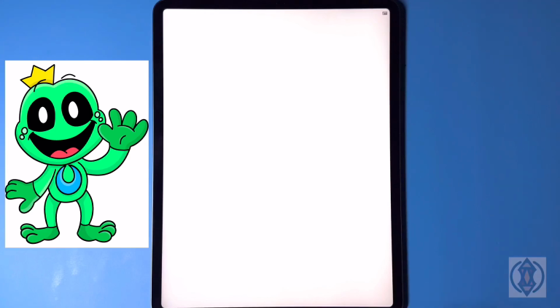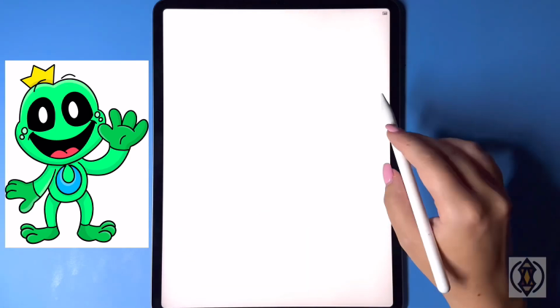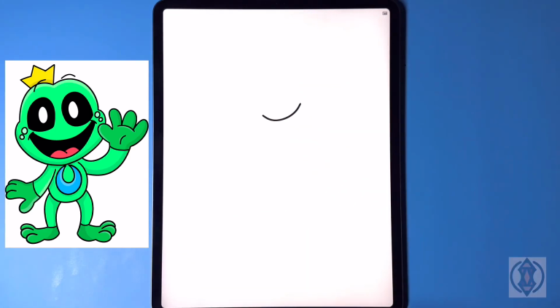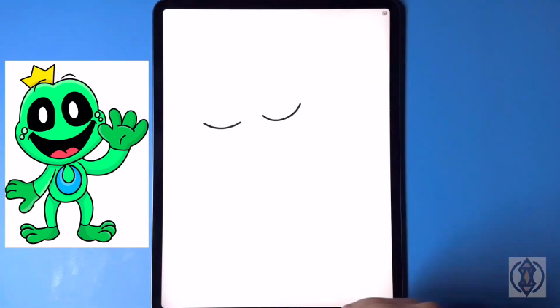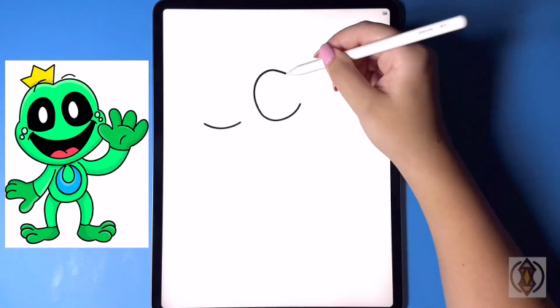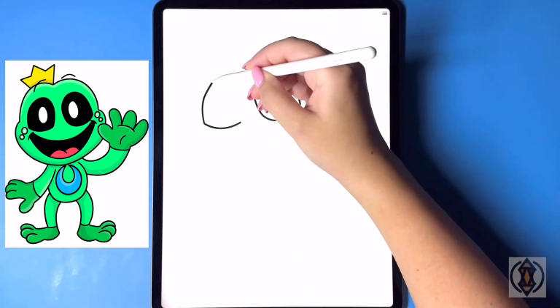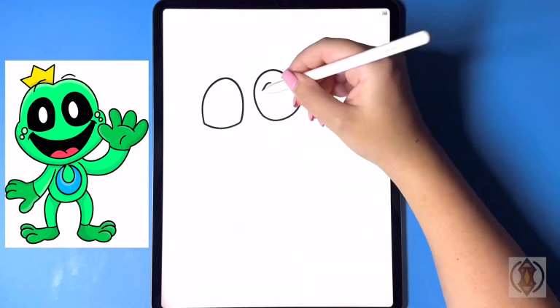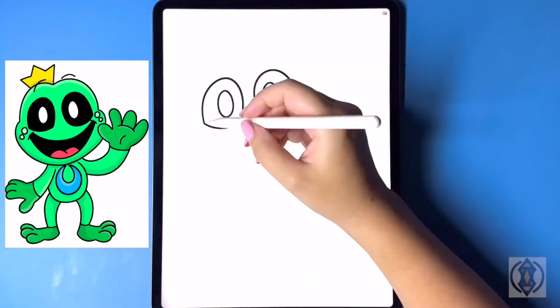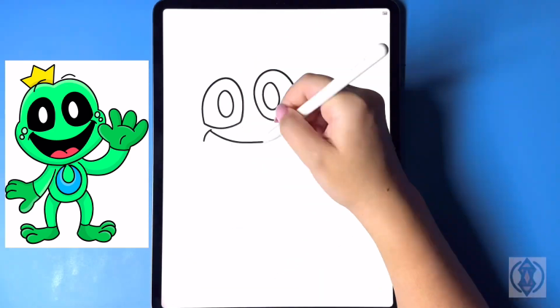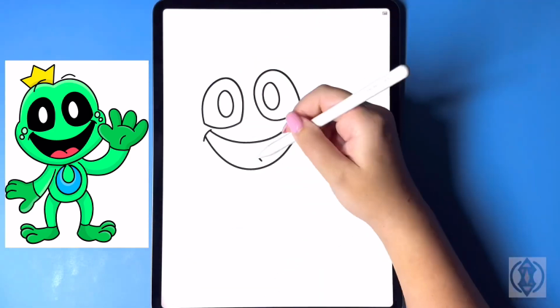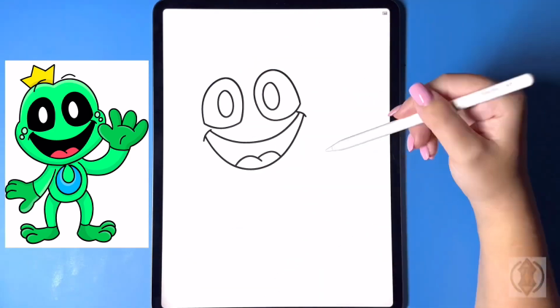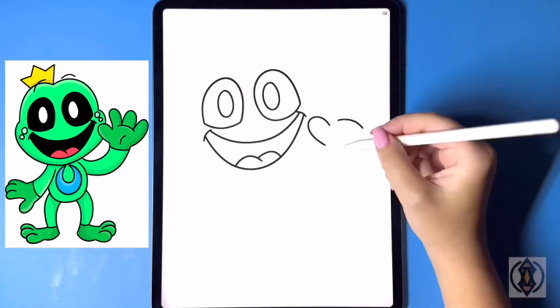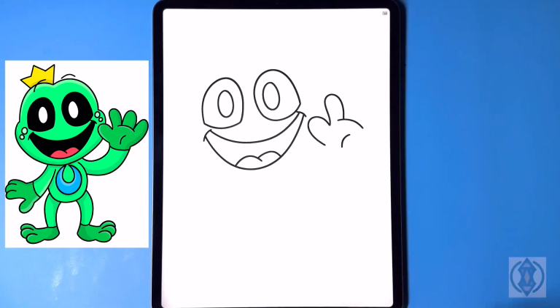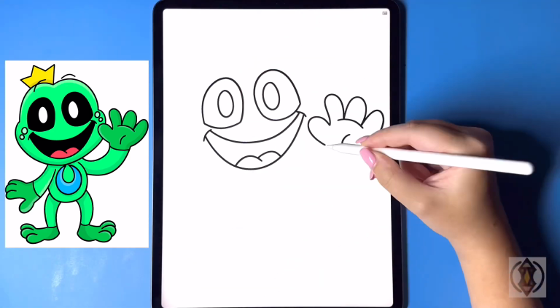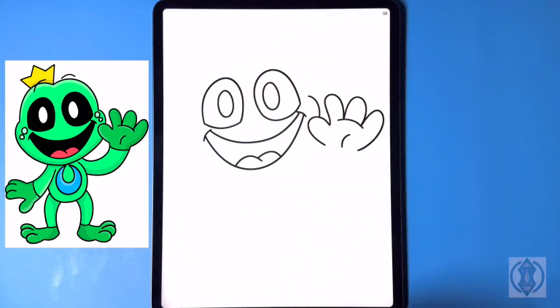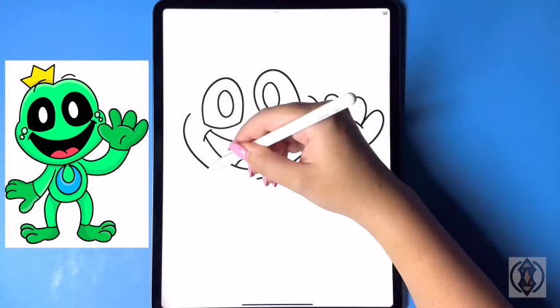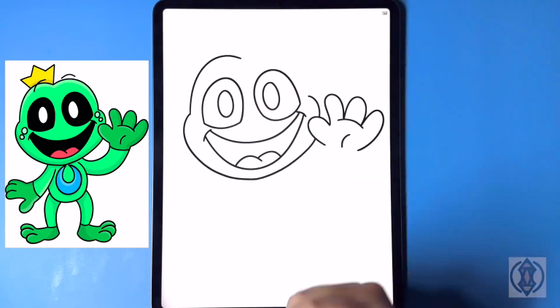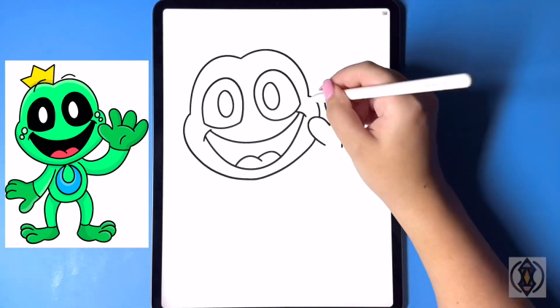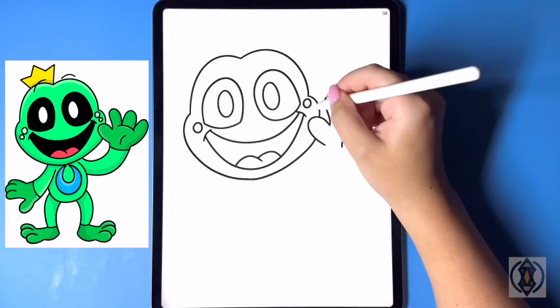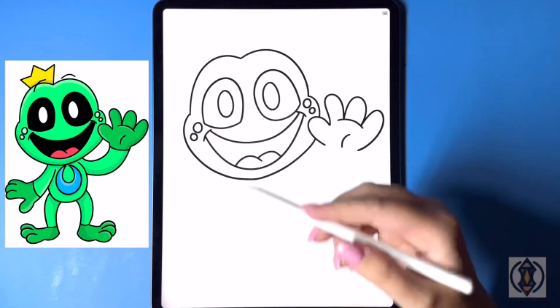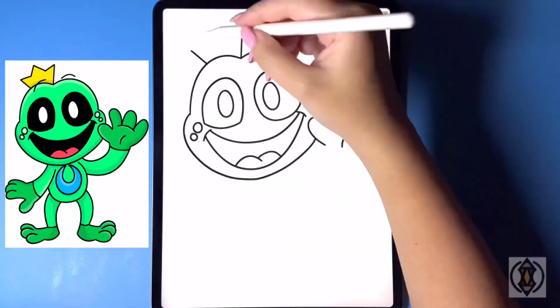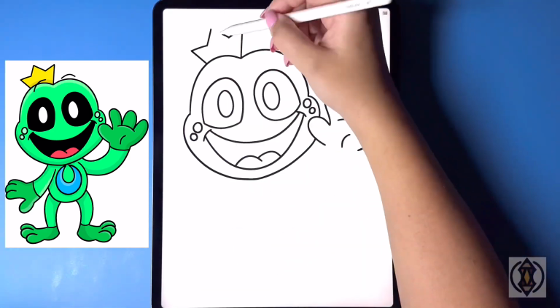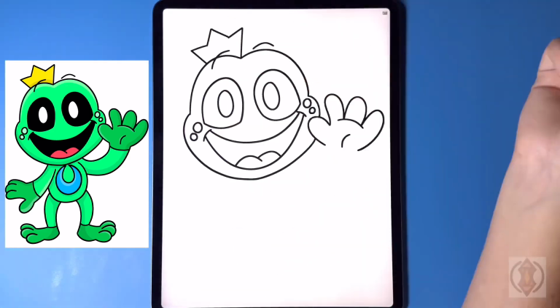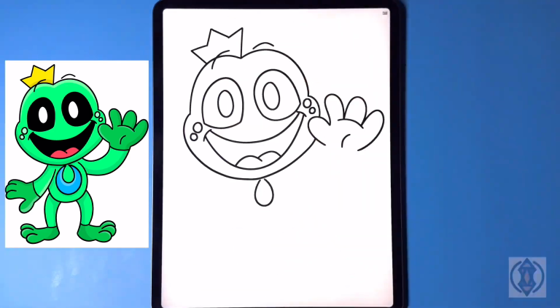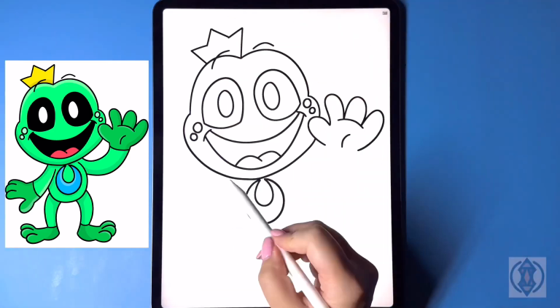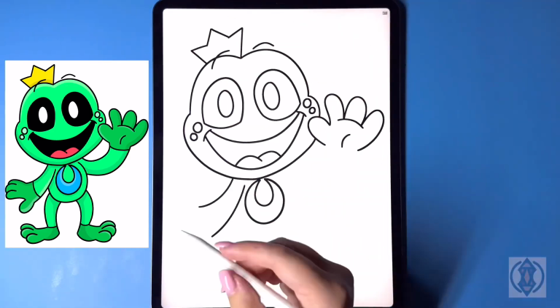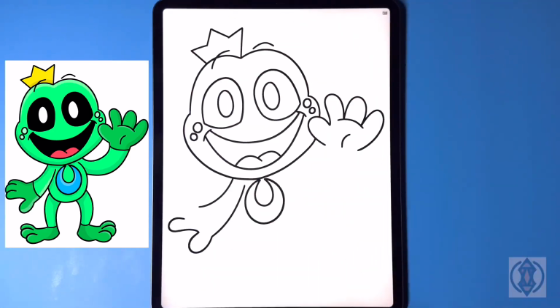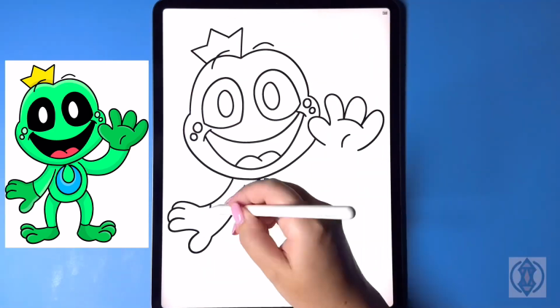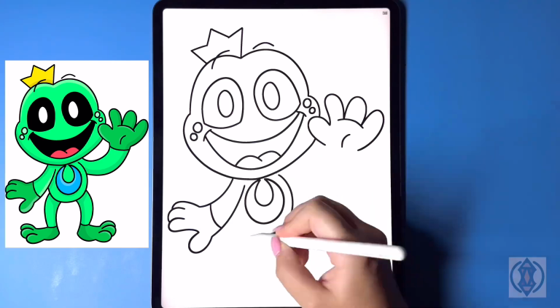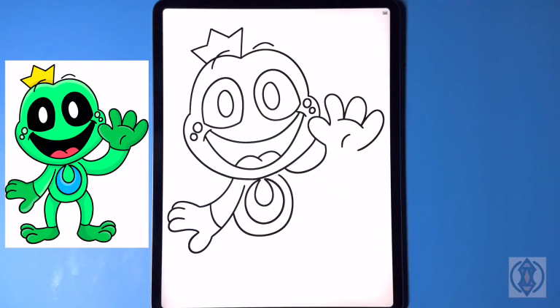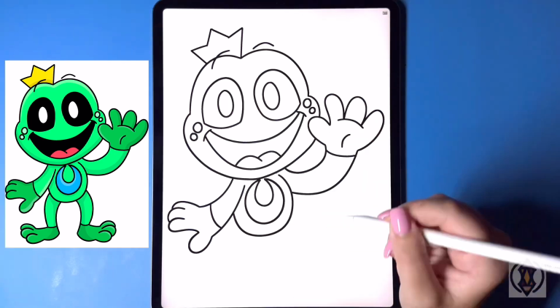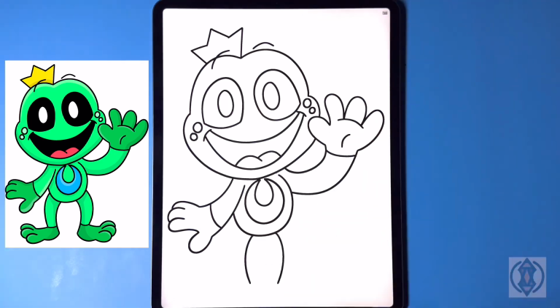Hey art friends, welcome to today's how-to. Today we'll be learning how to draw Frances, a fan-made smiling critter from Poppy Playtime.